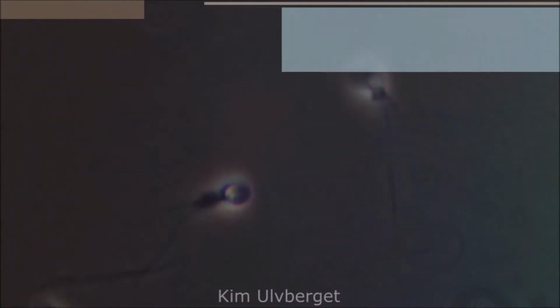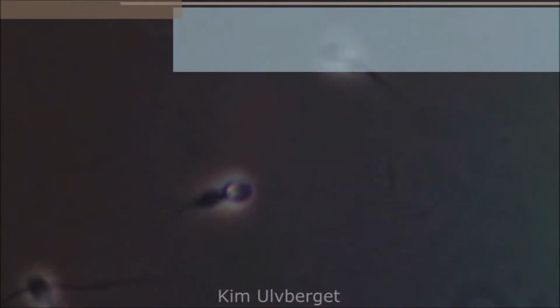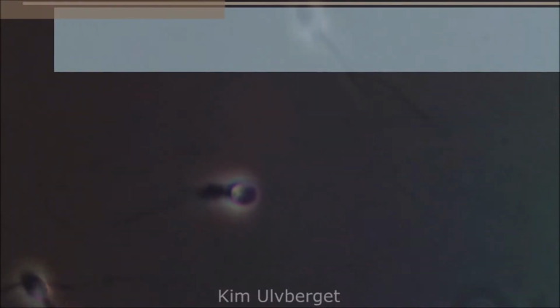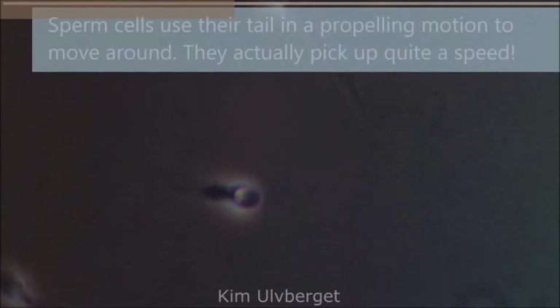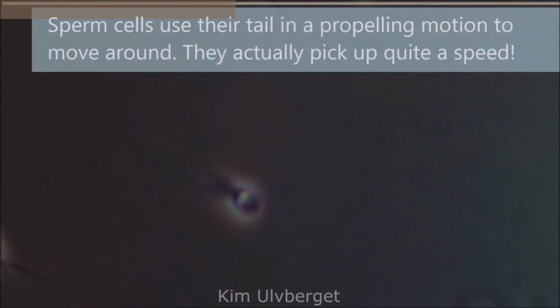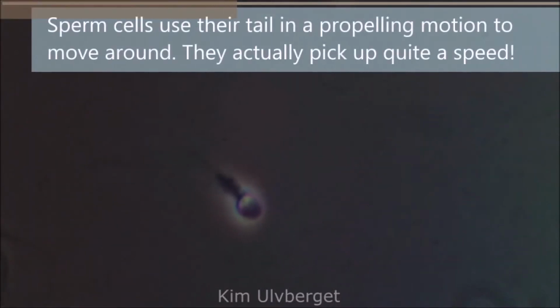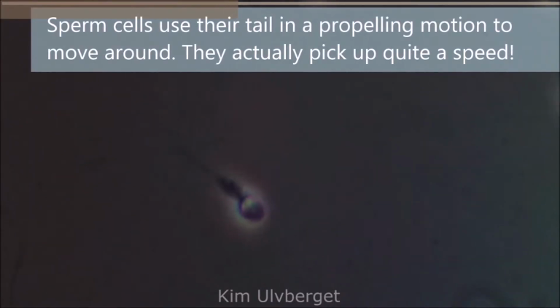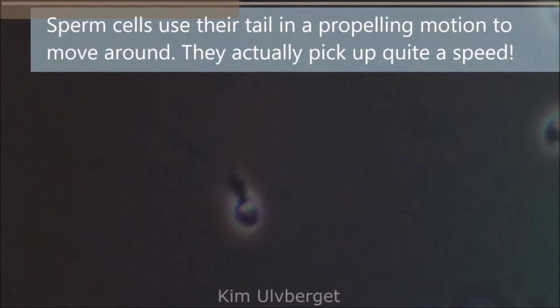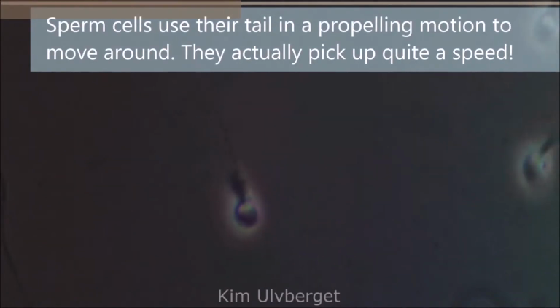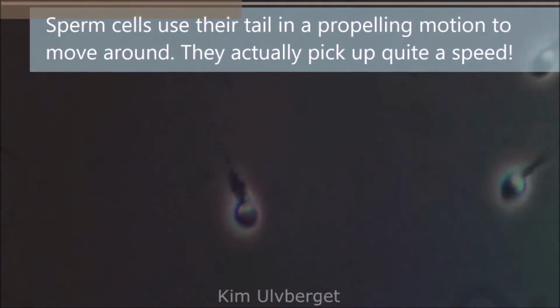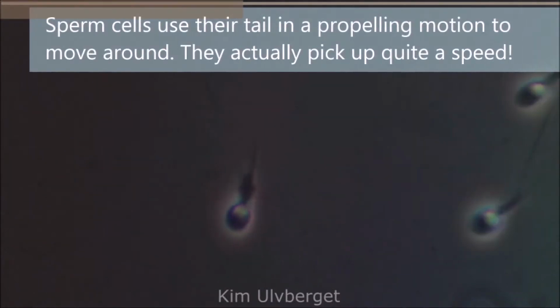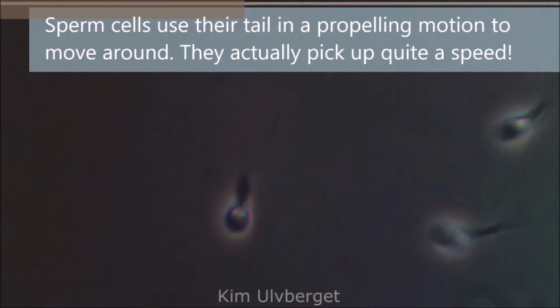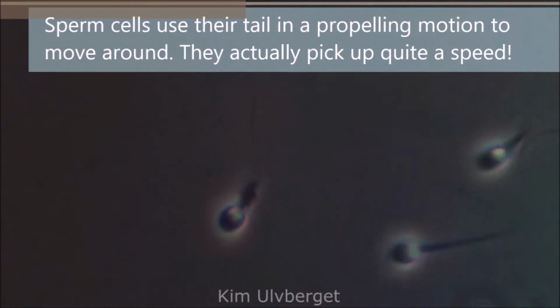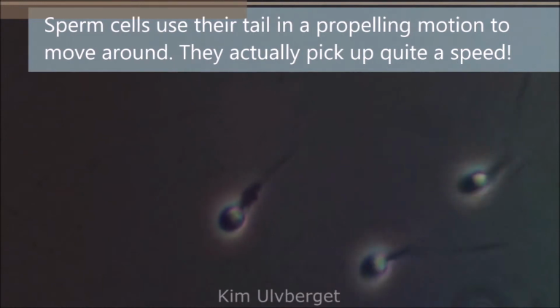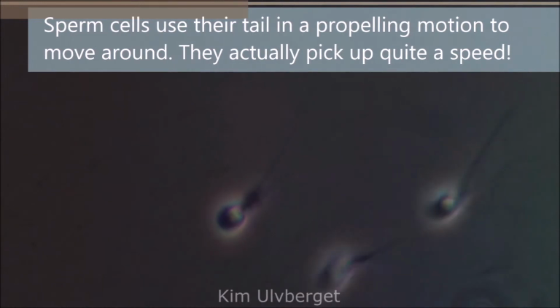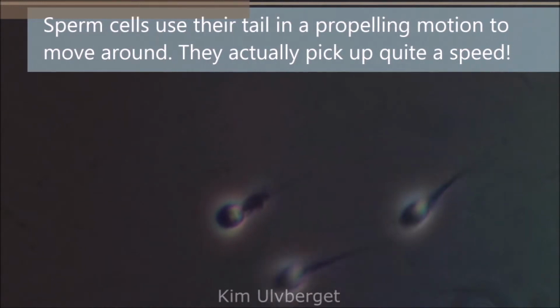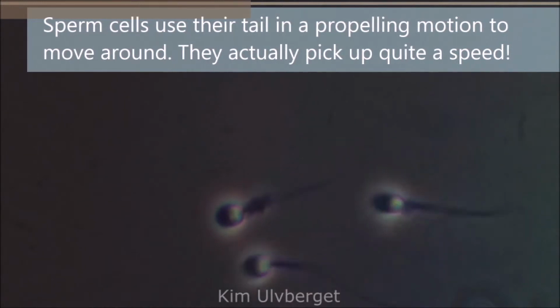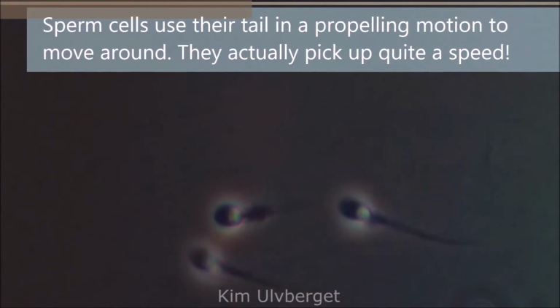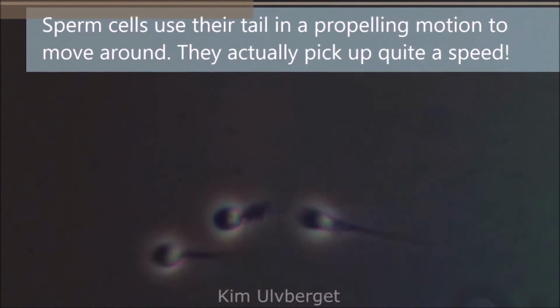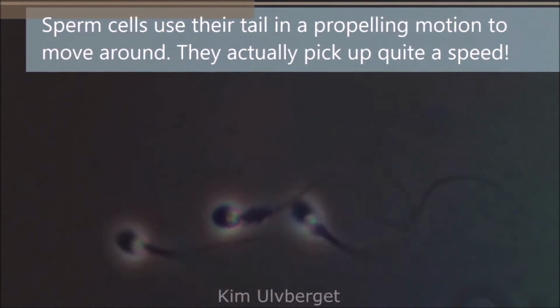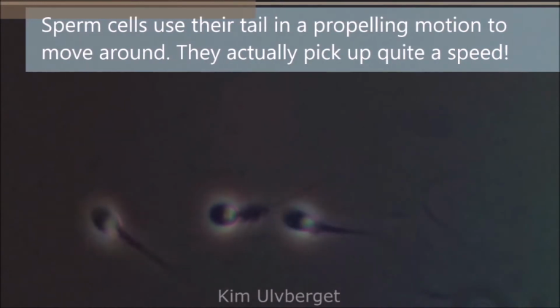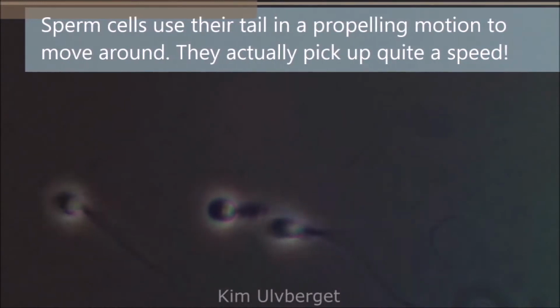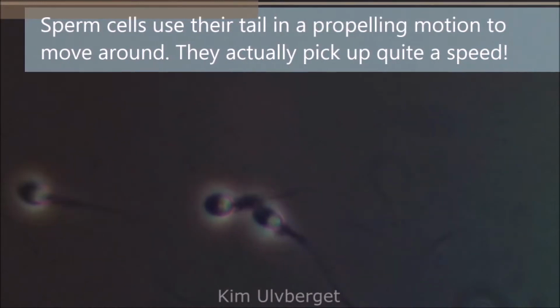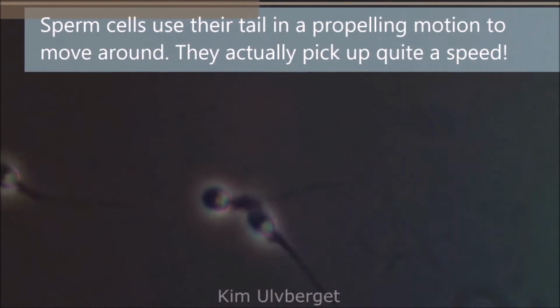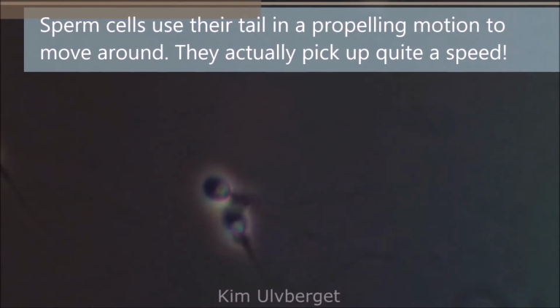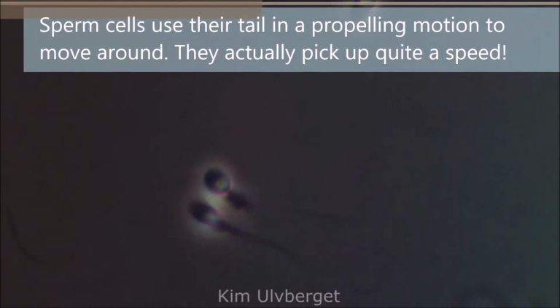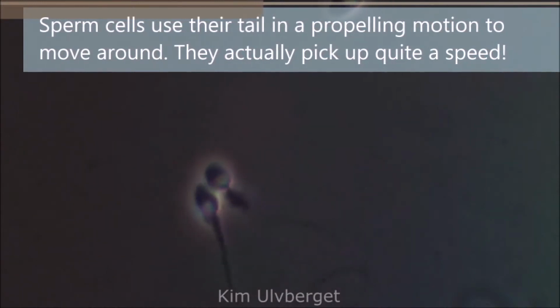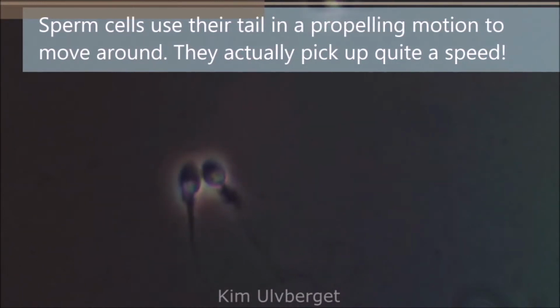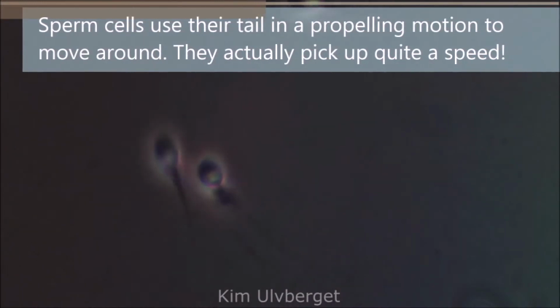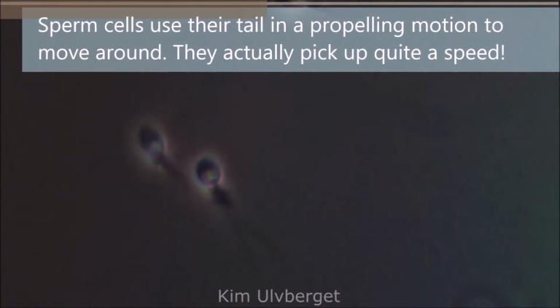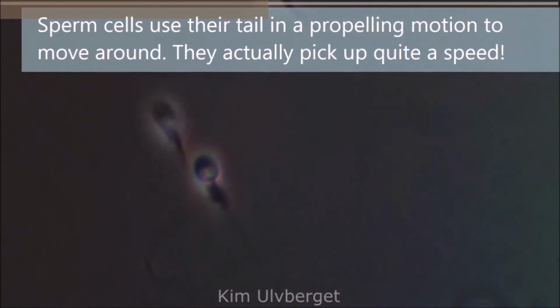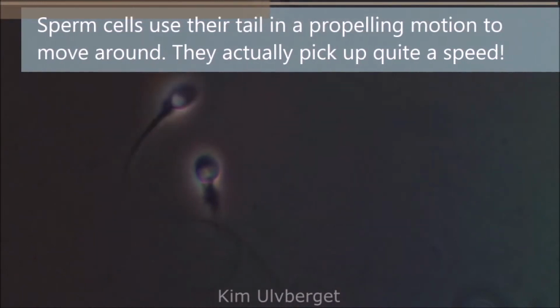Sperm cells use their tail in a propelling motion to move around. They actually pick up quite a speed.